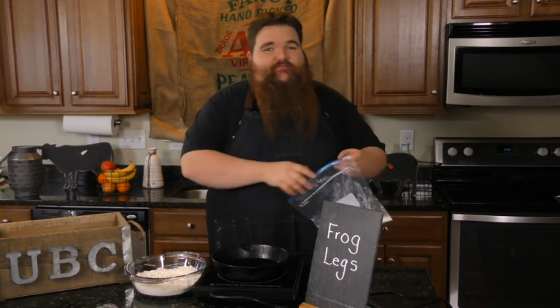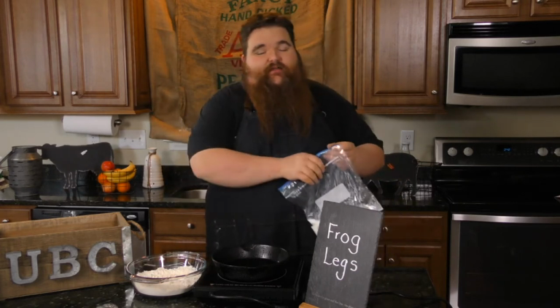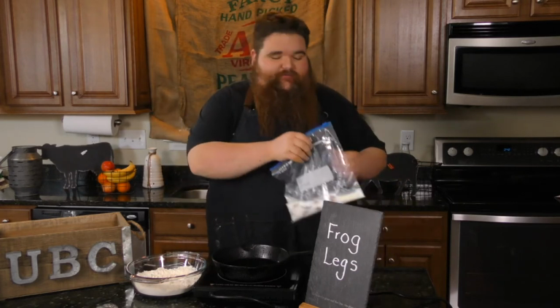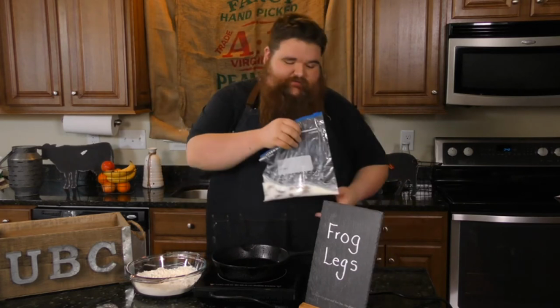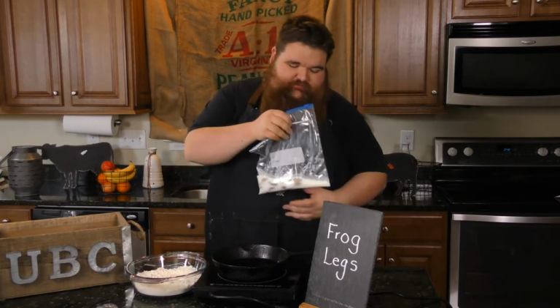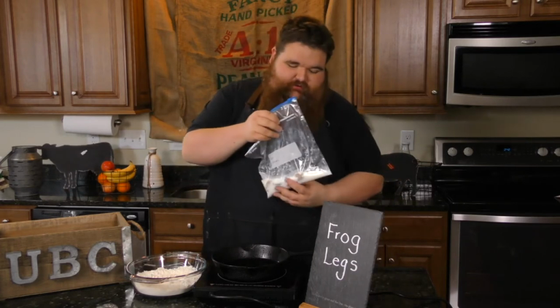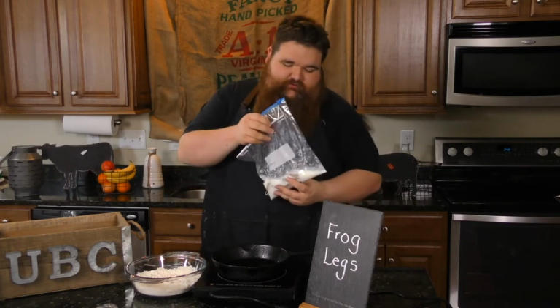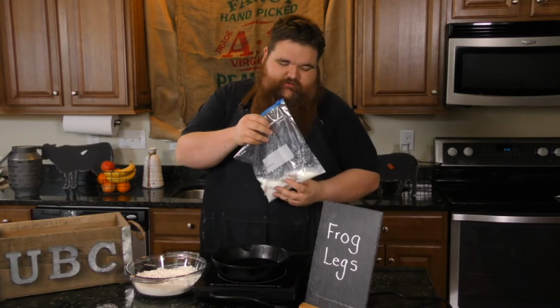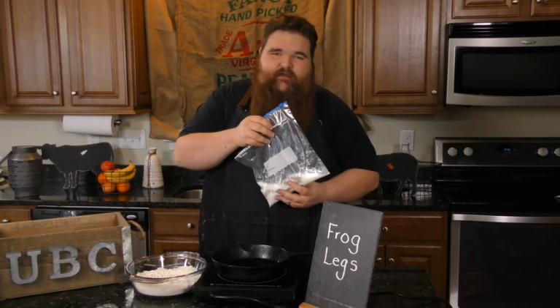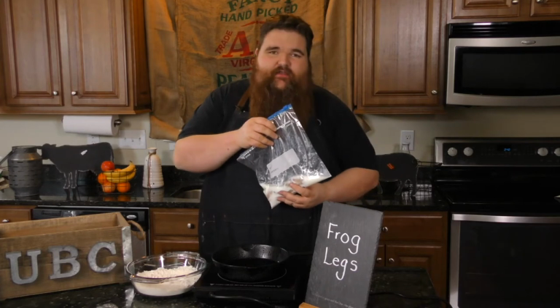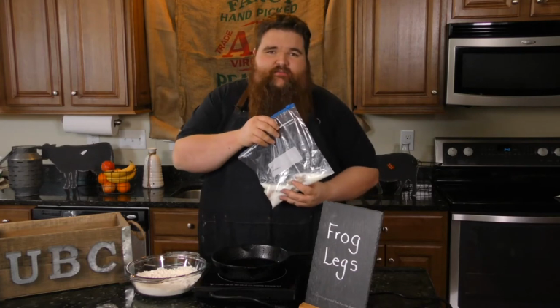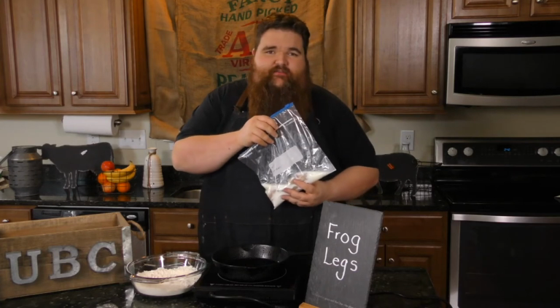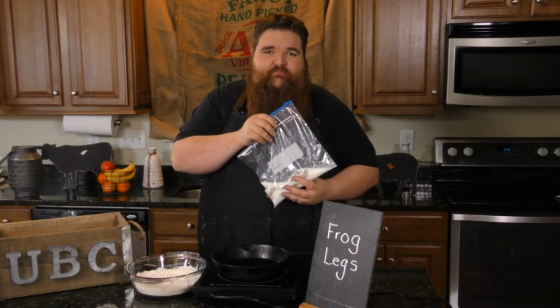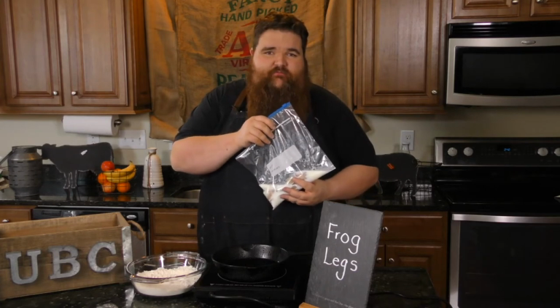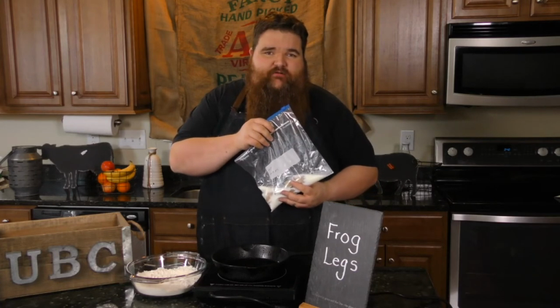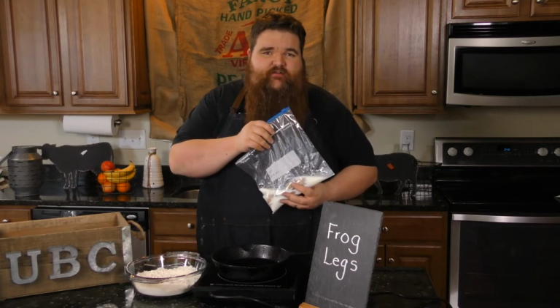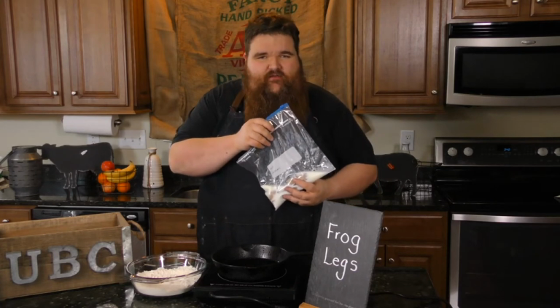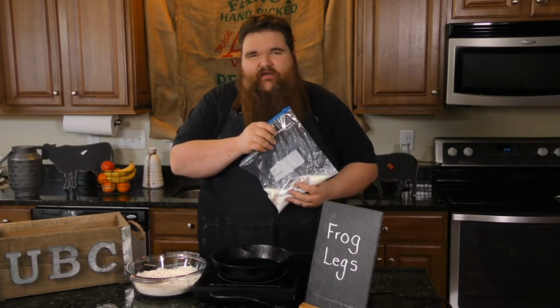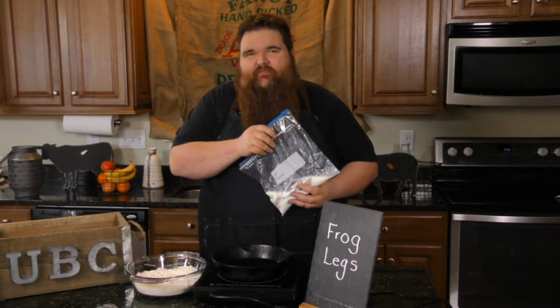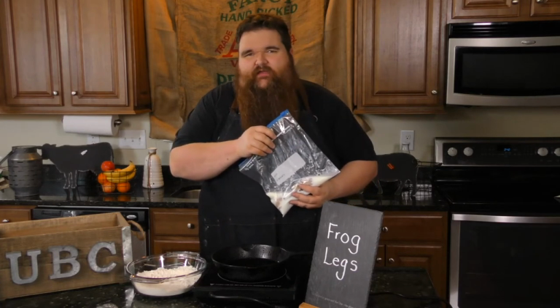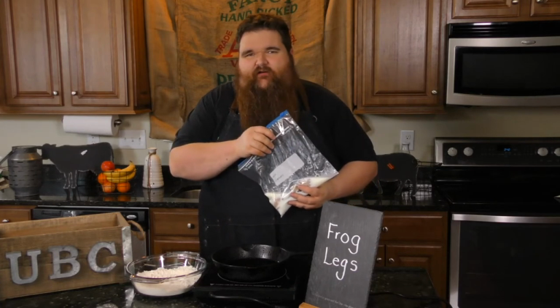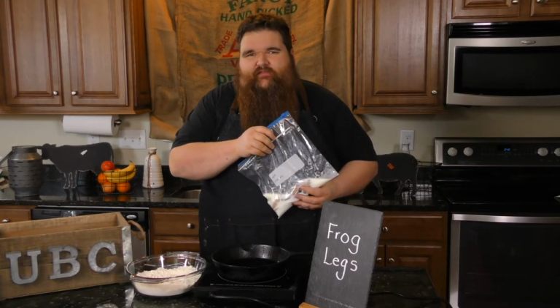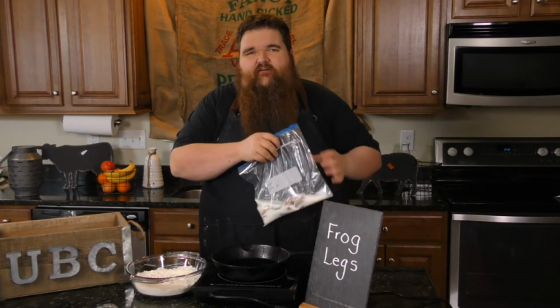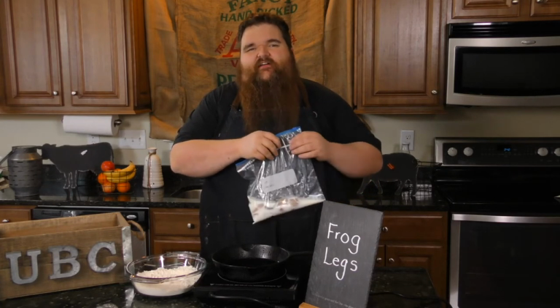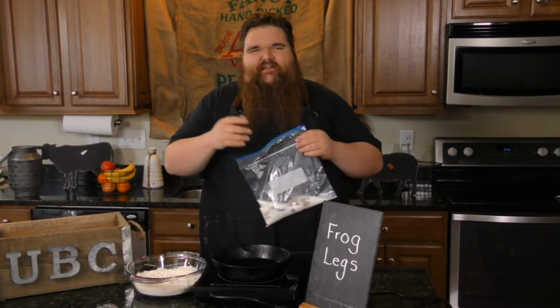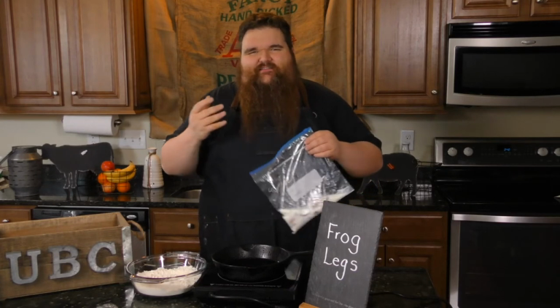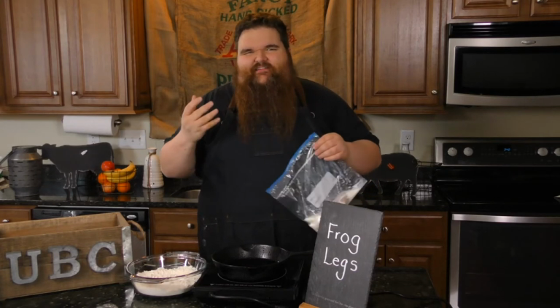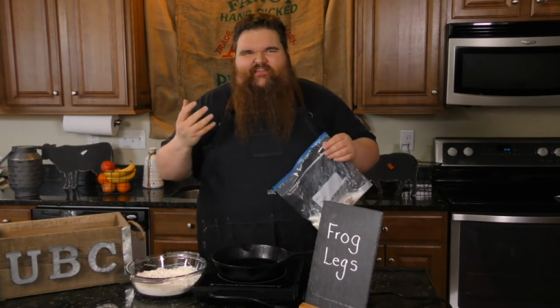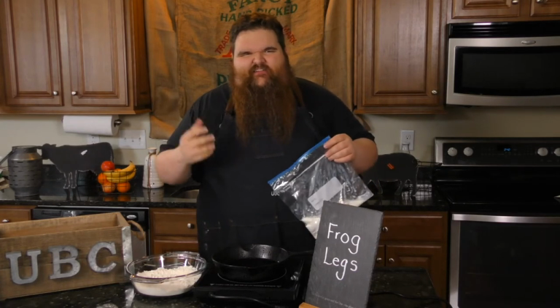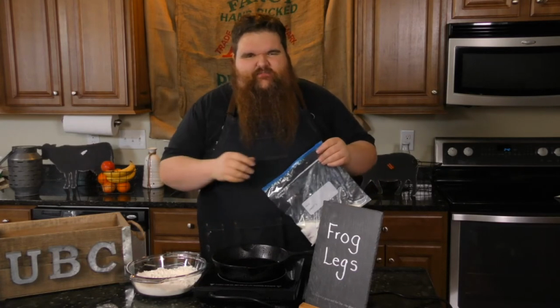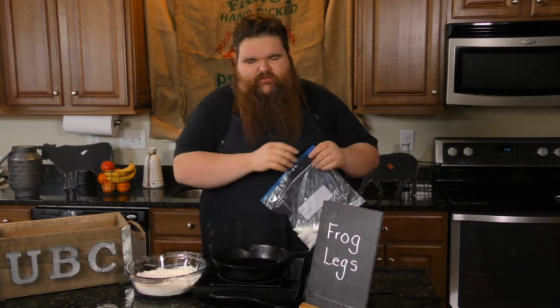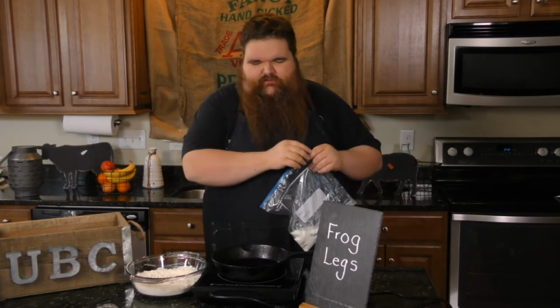I've had these frog legs here marinating in buttermilk about 30 hours now. It adds a nice tang to the meat.